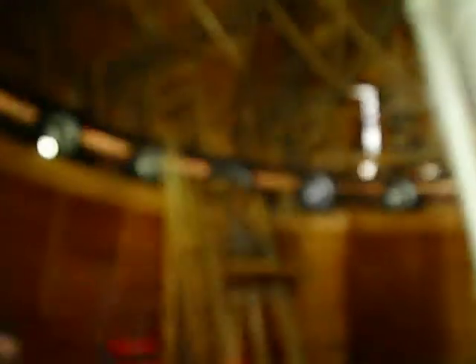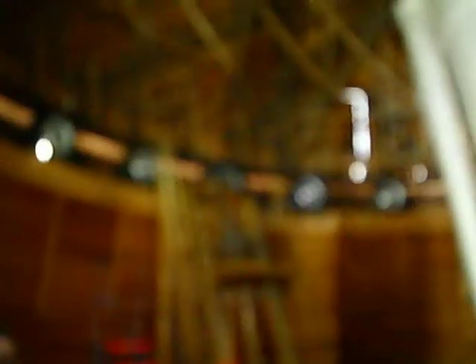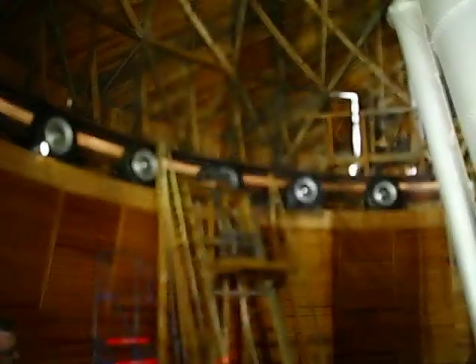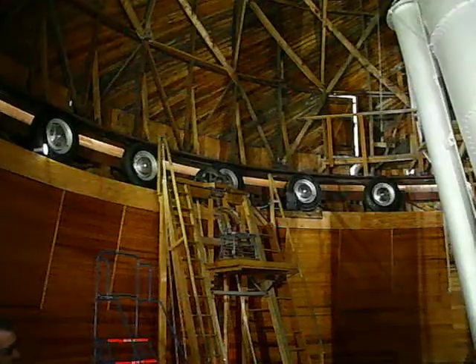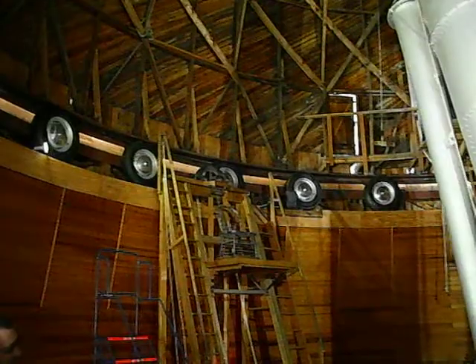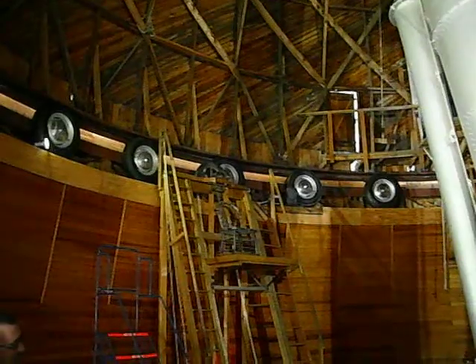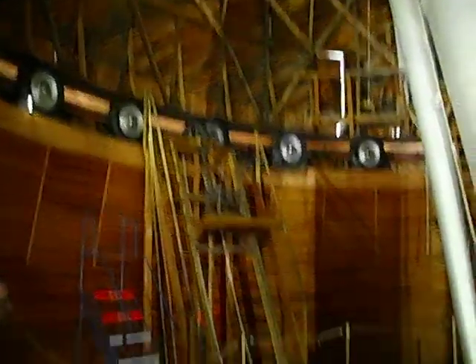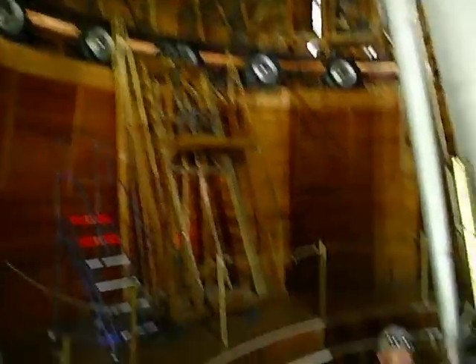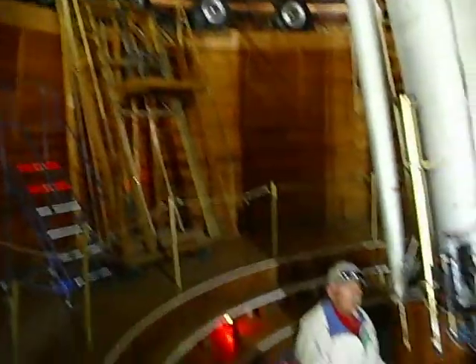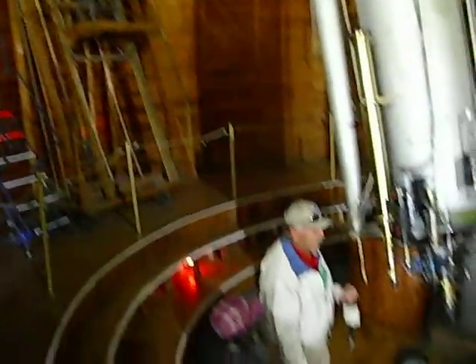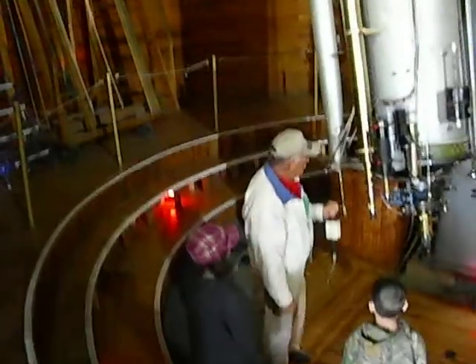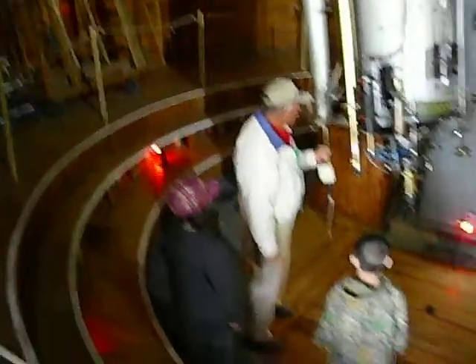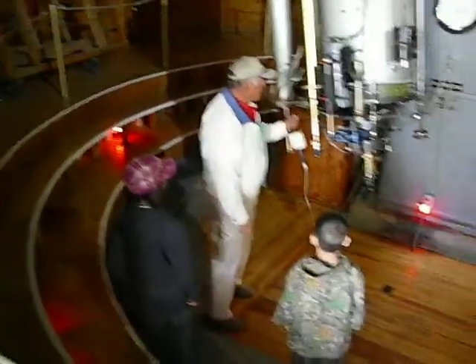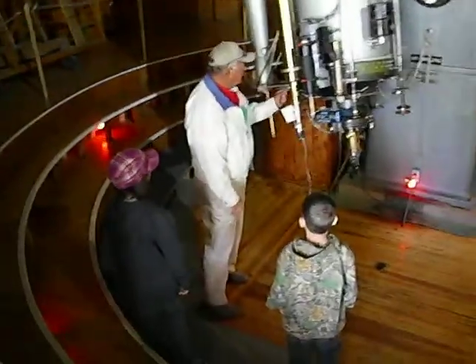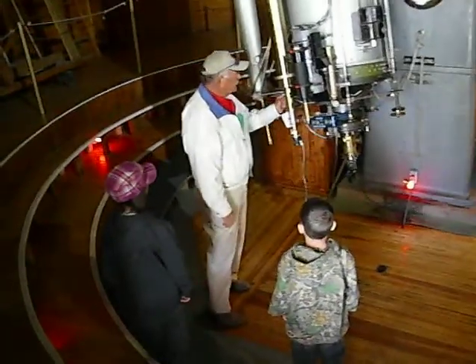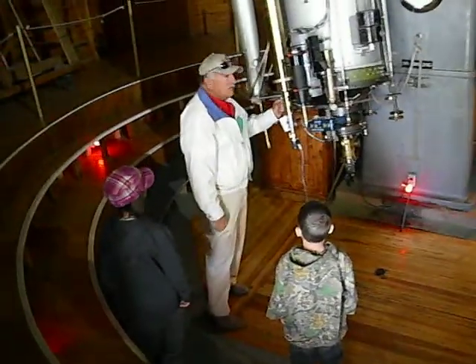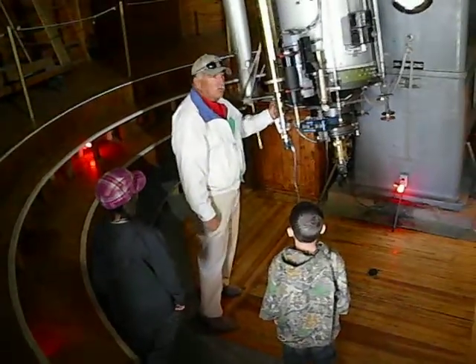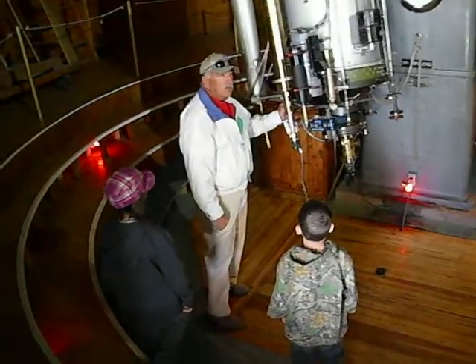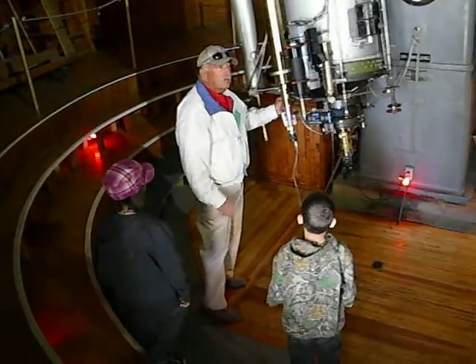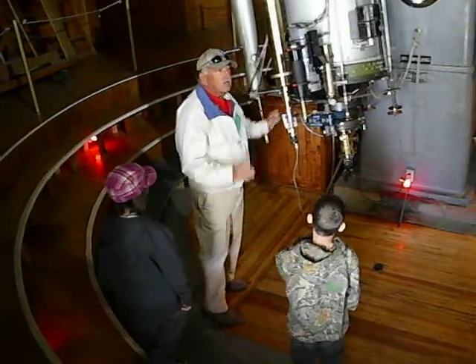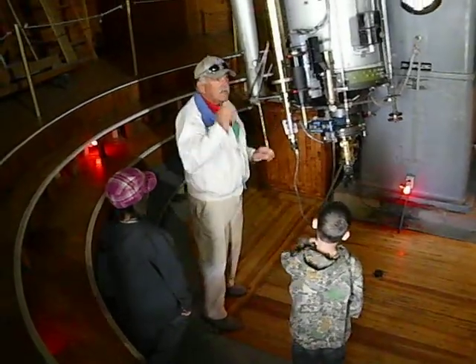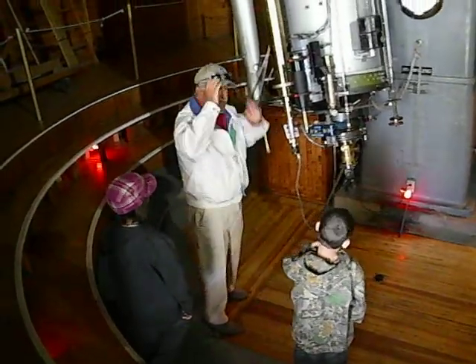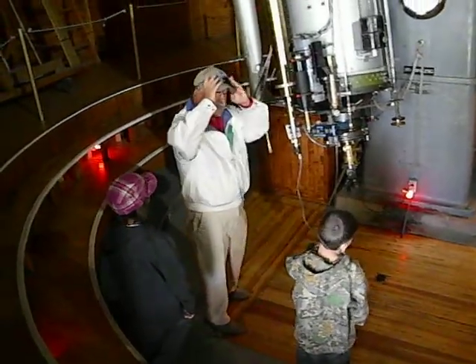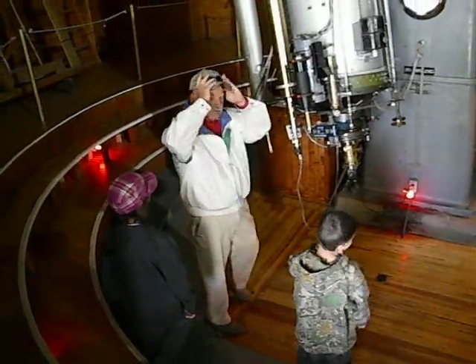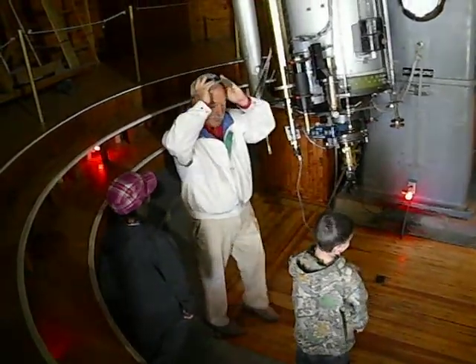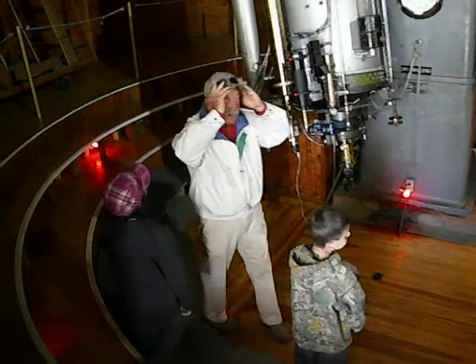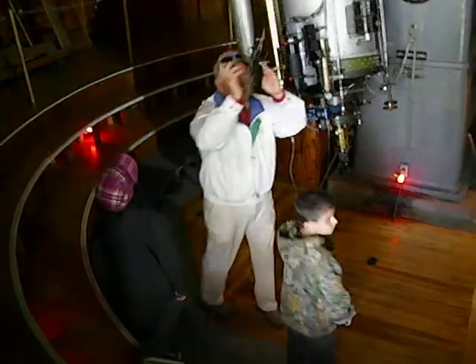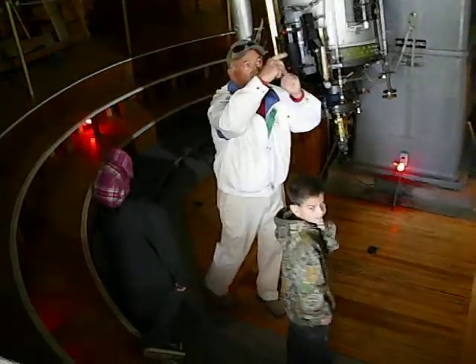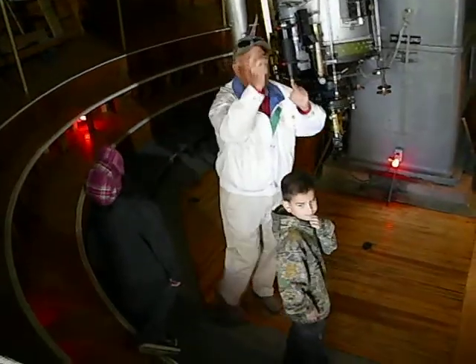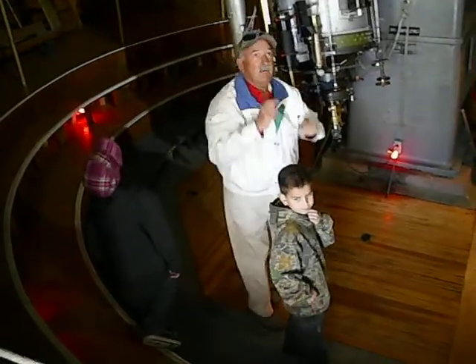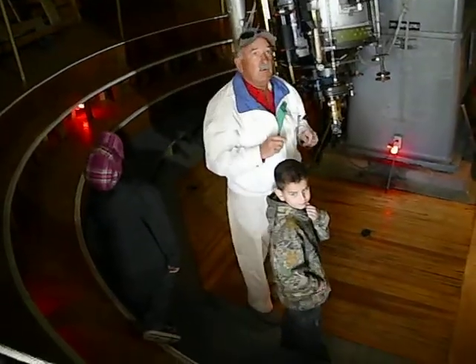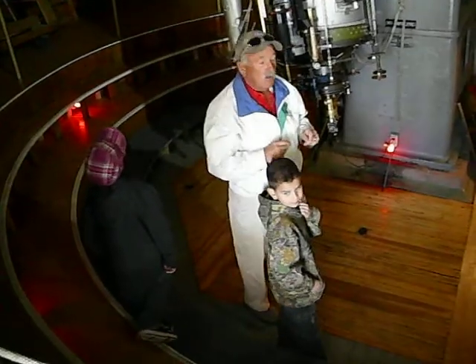We can also locate the dome — we can rotate the dome 360 degrees for everyone to view.